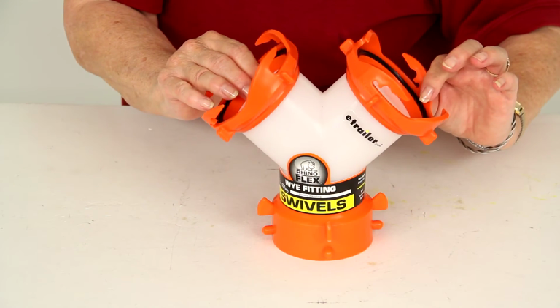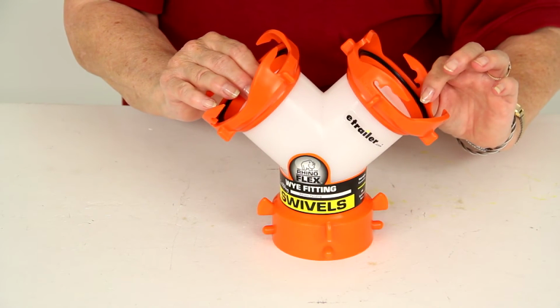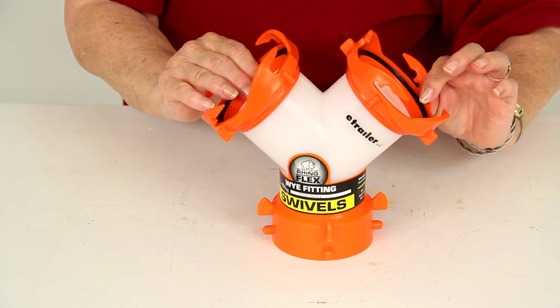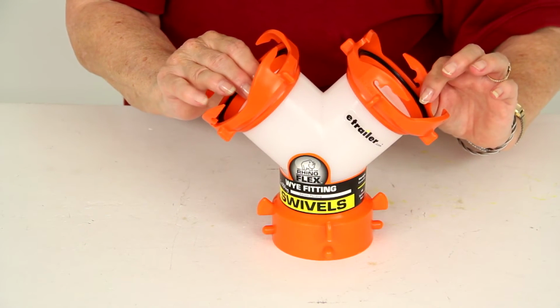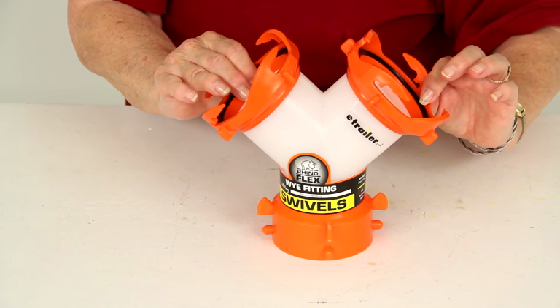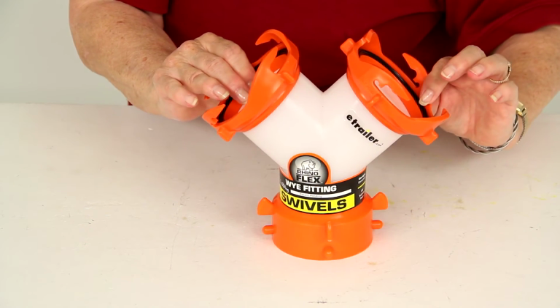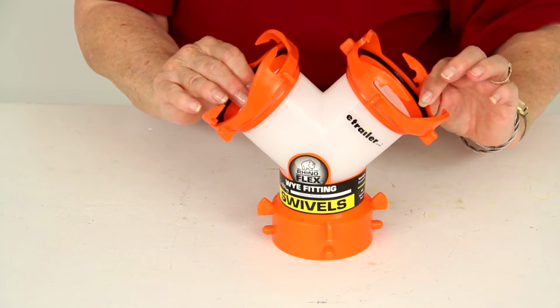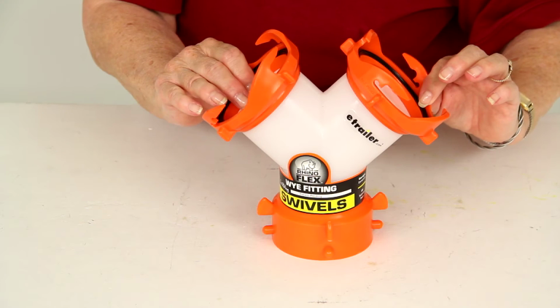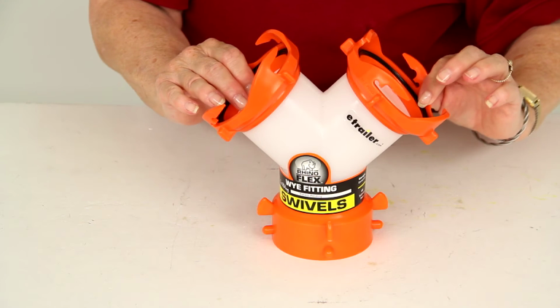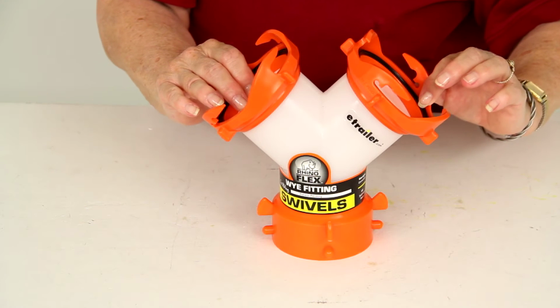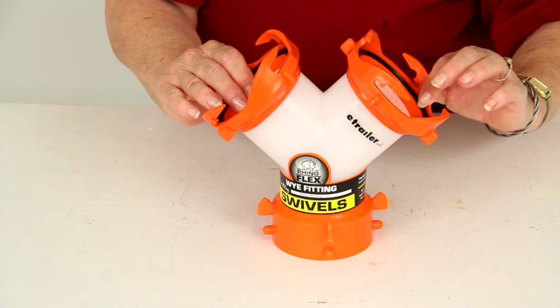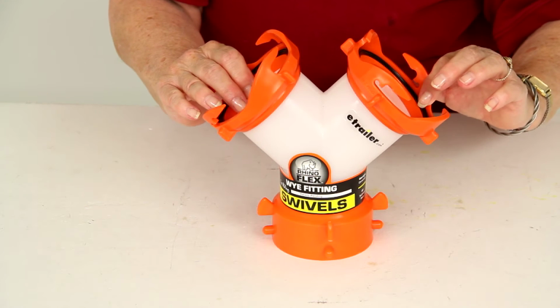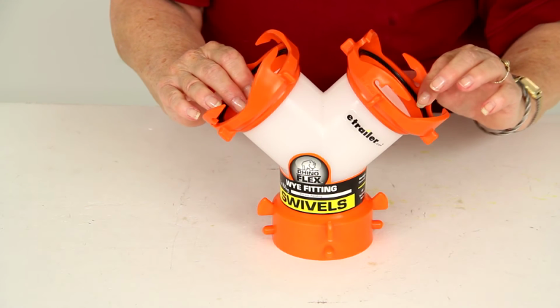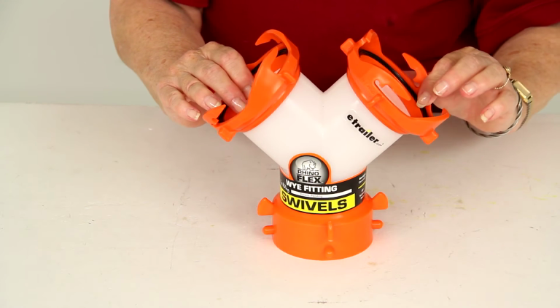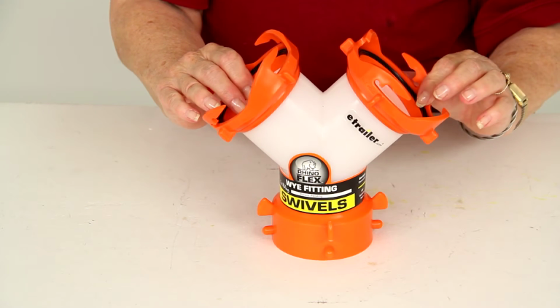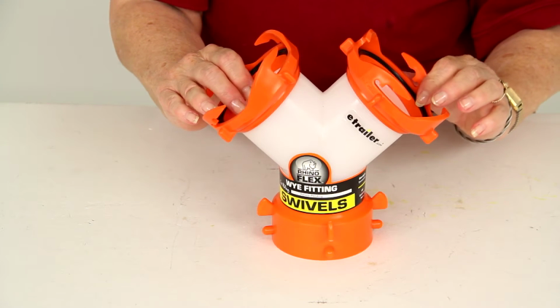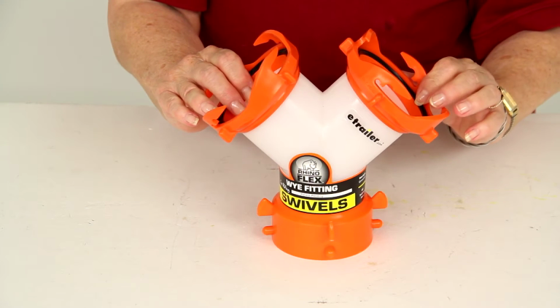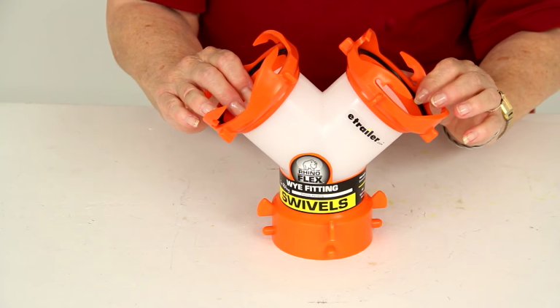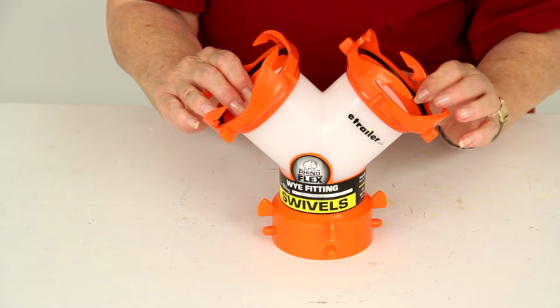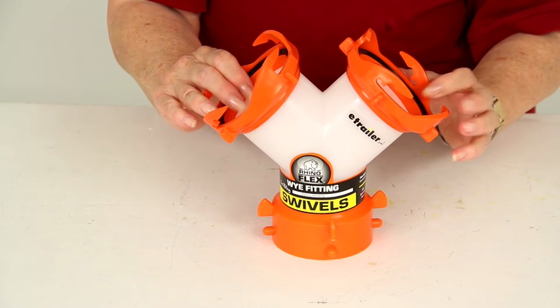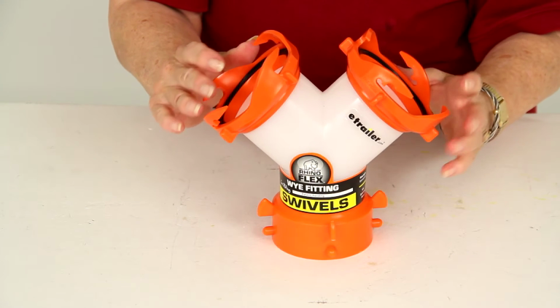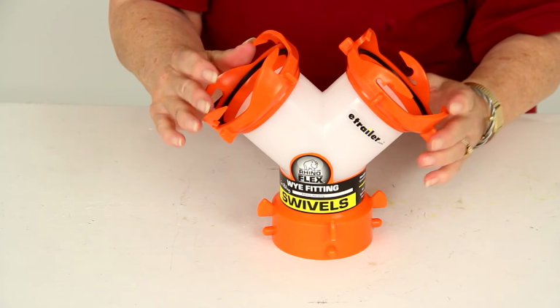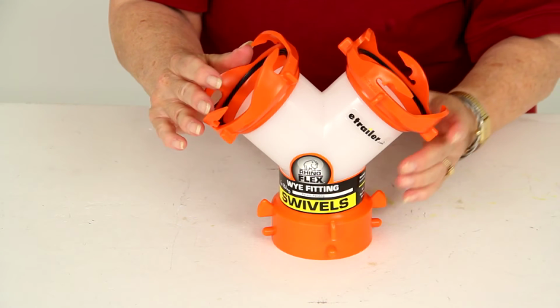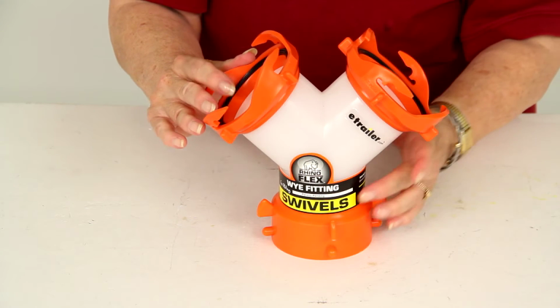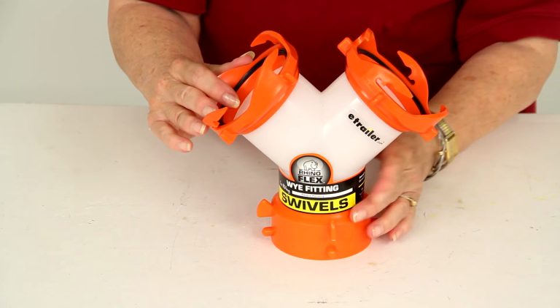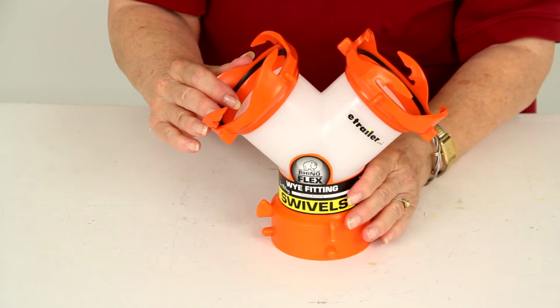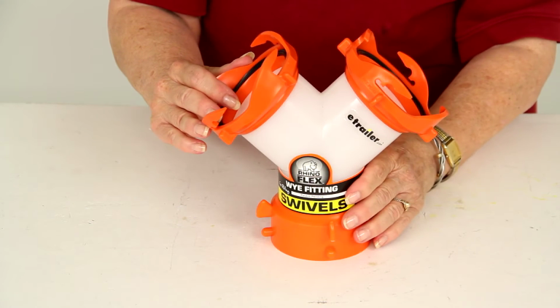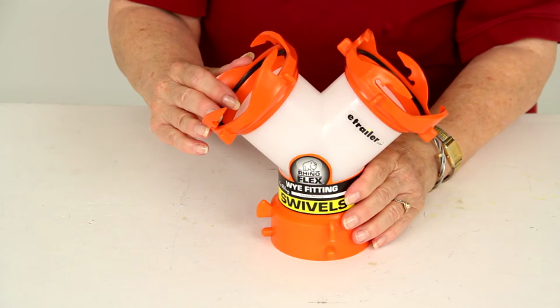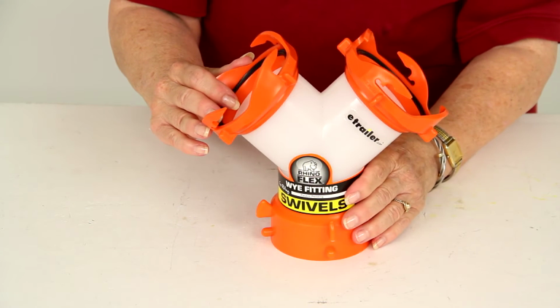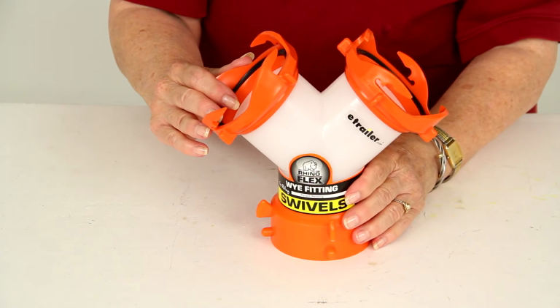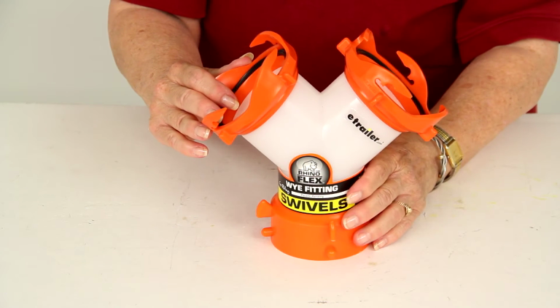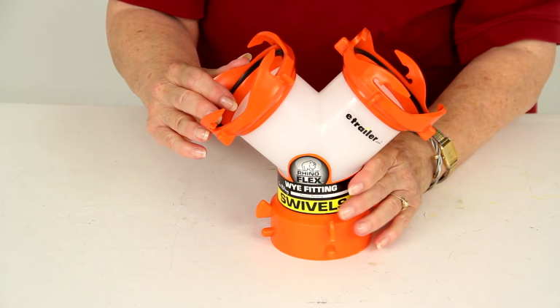What this does is it allows you to connect two separate hoses to the same dump station, so it's perfect for an RV that has two separate tank valves.